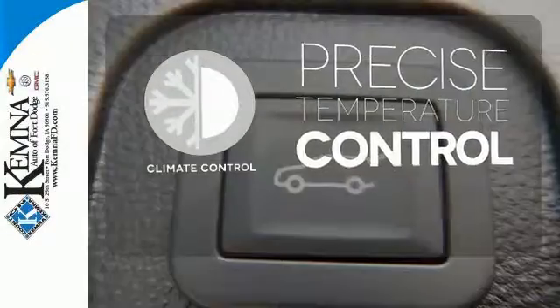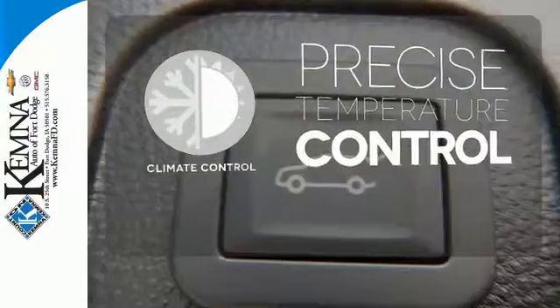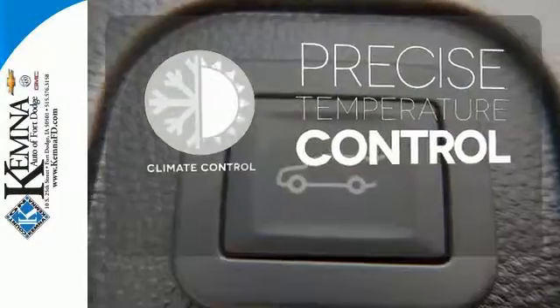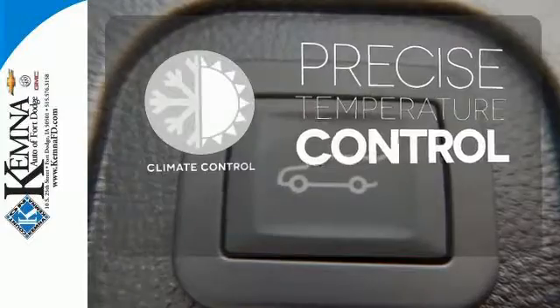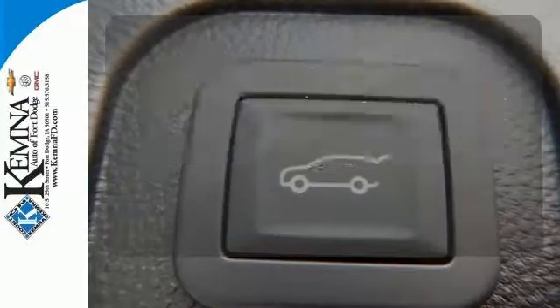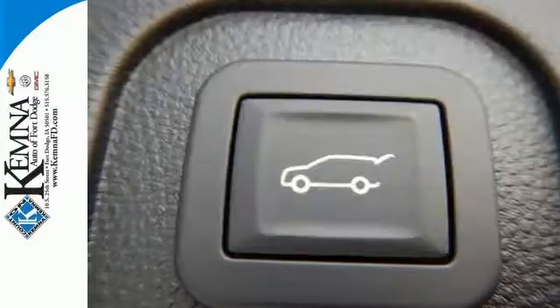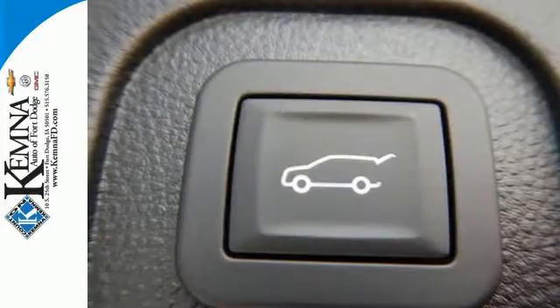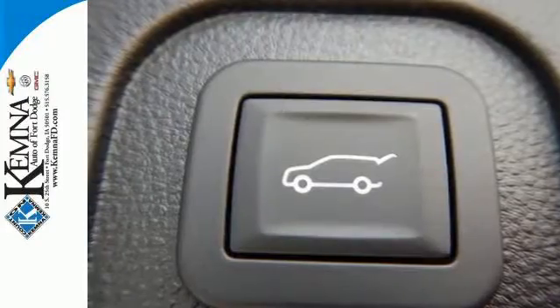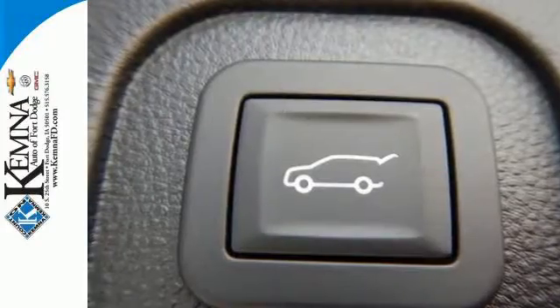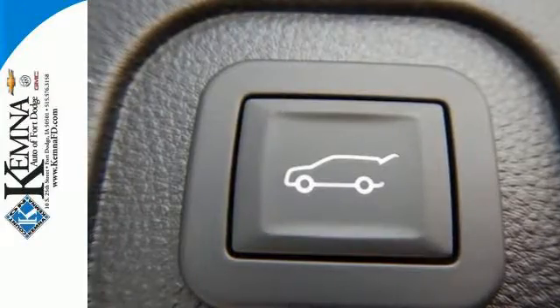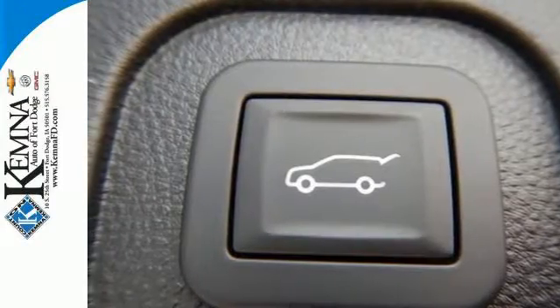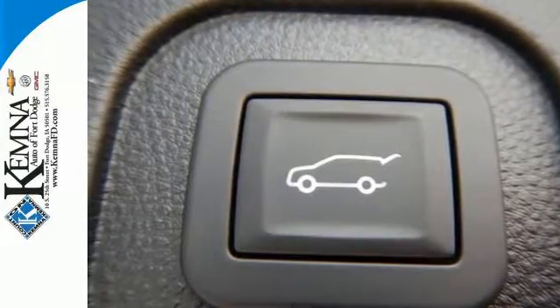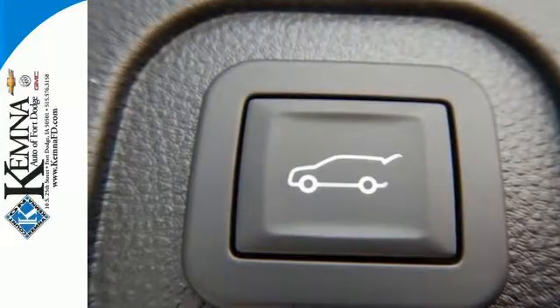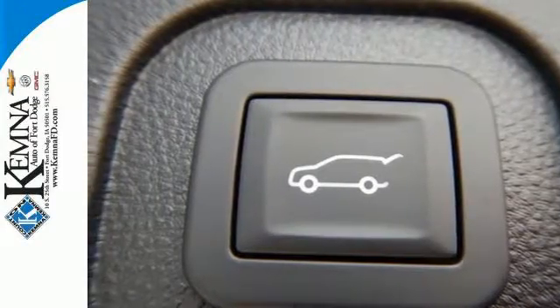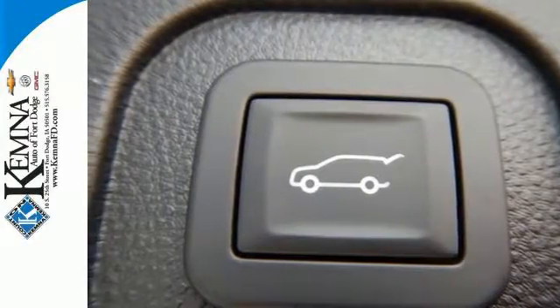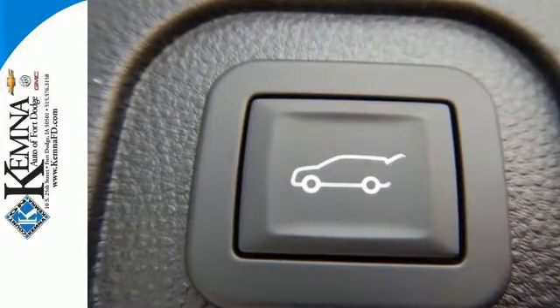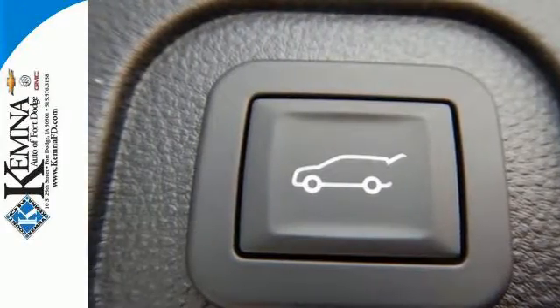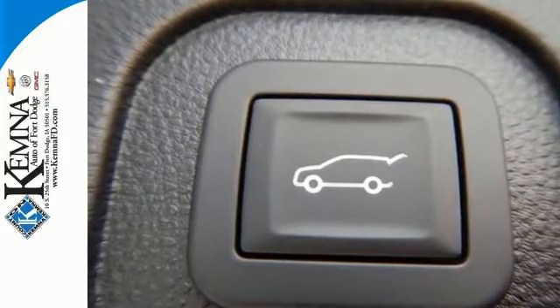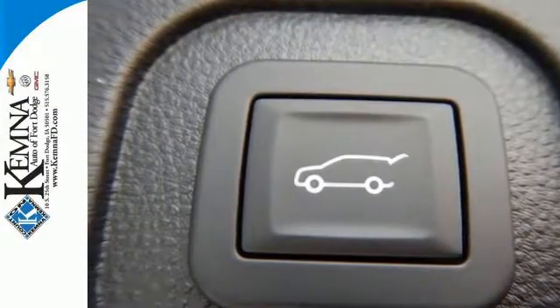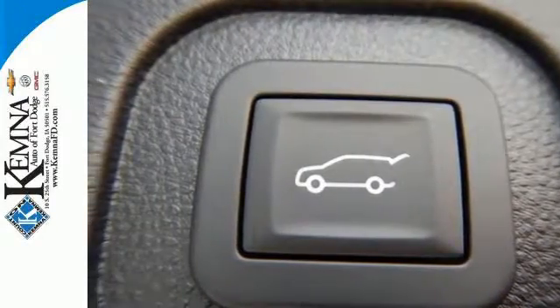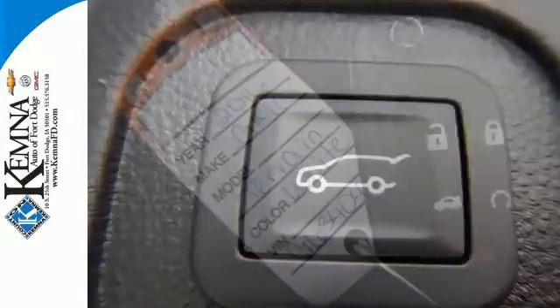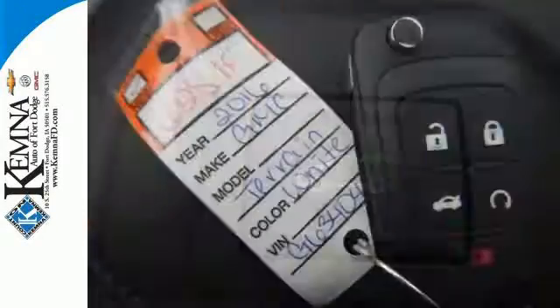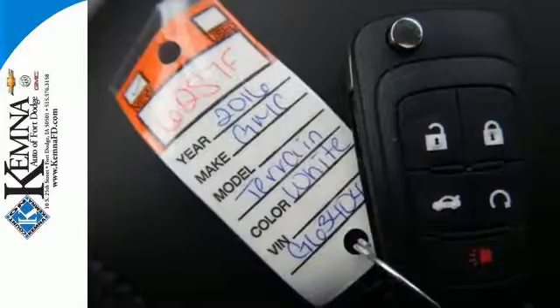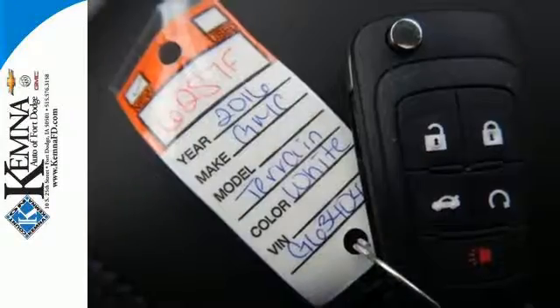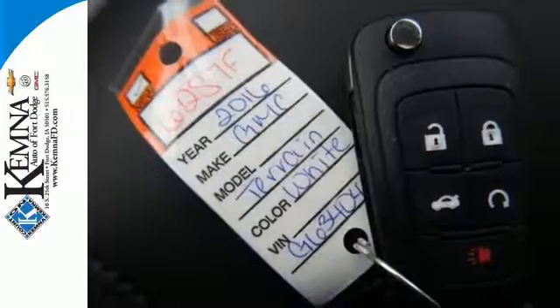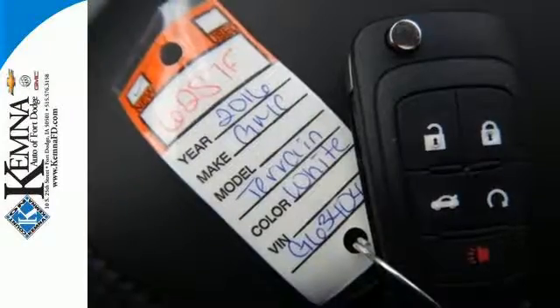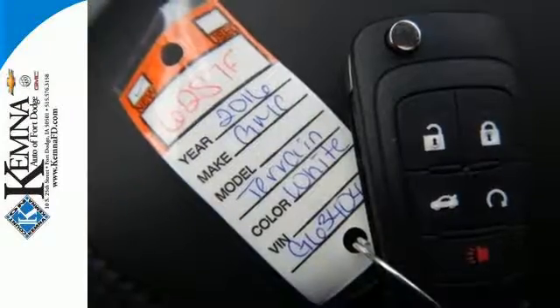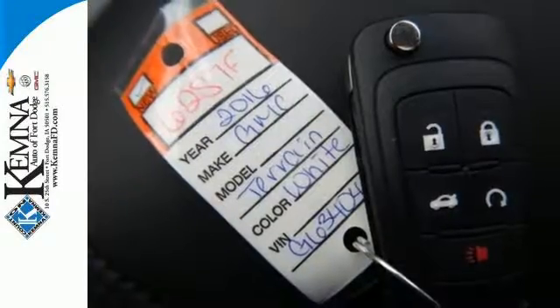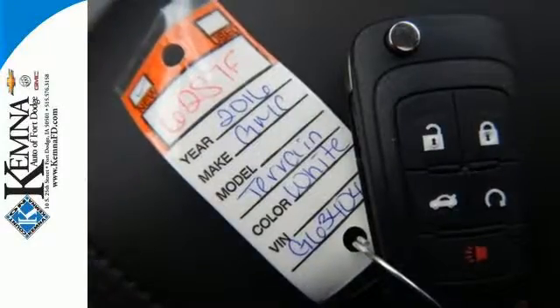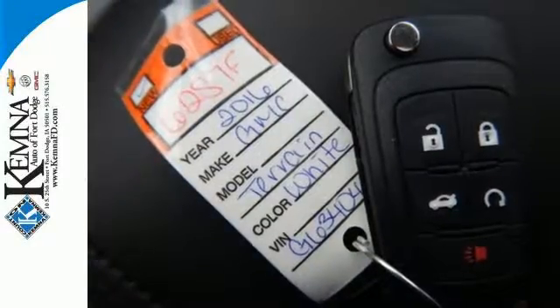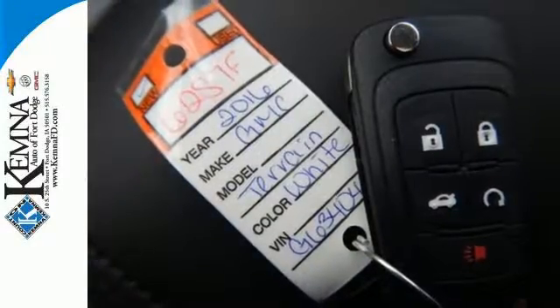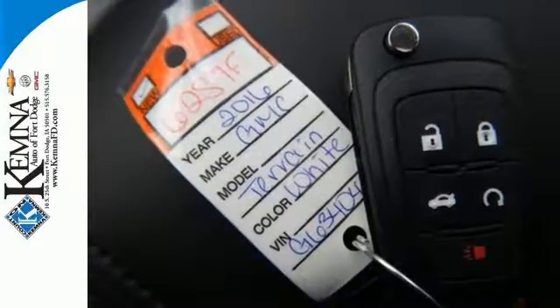You won't fall in love with just the utility, but incredible style too. Test drive the Terrain today.